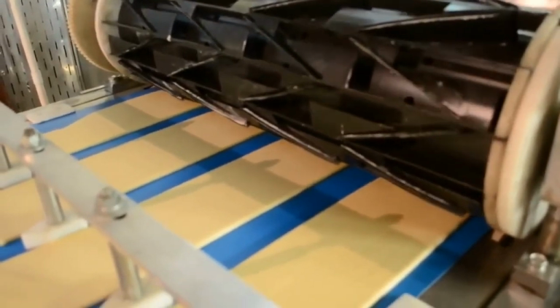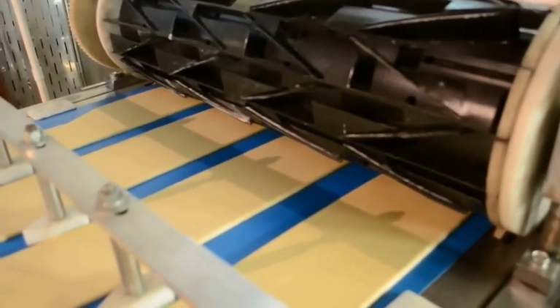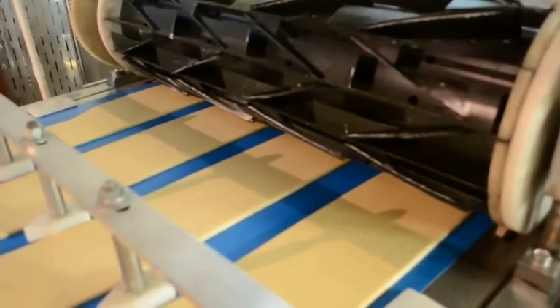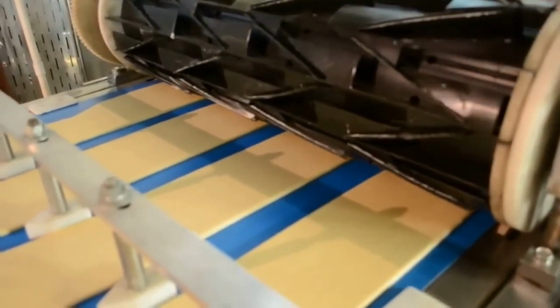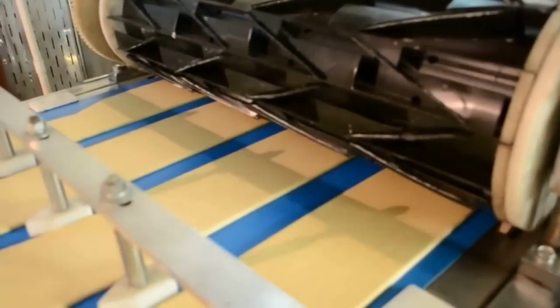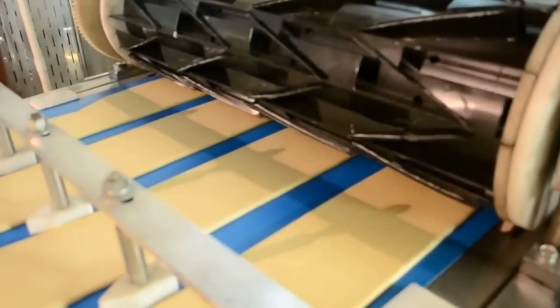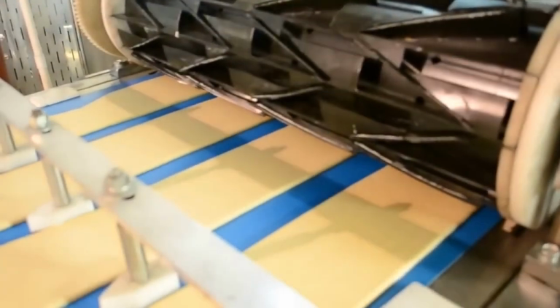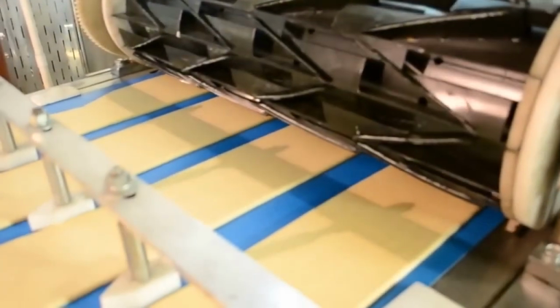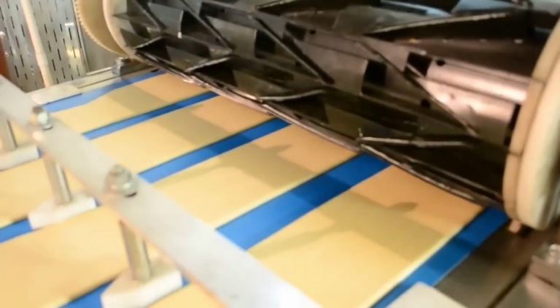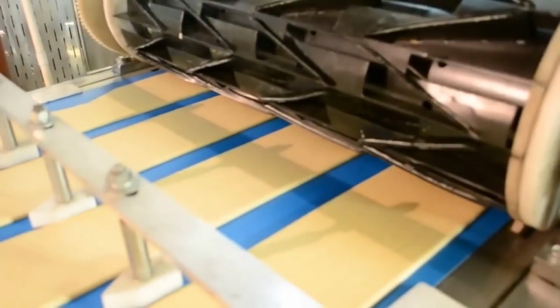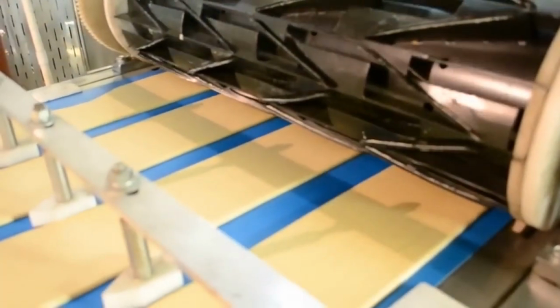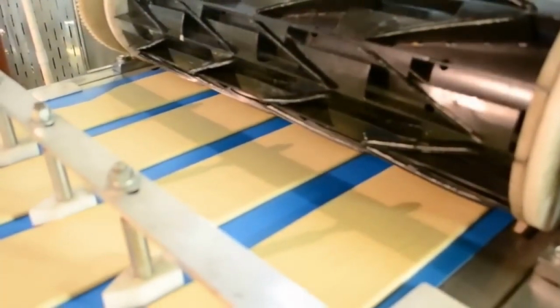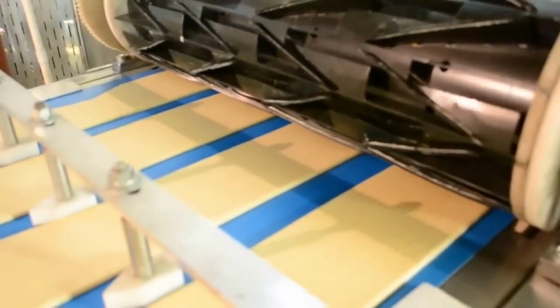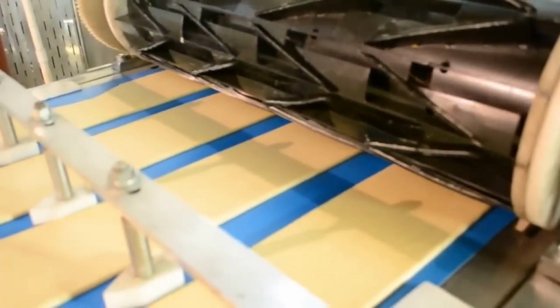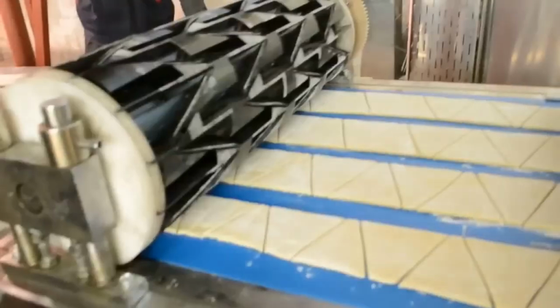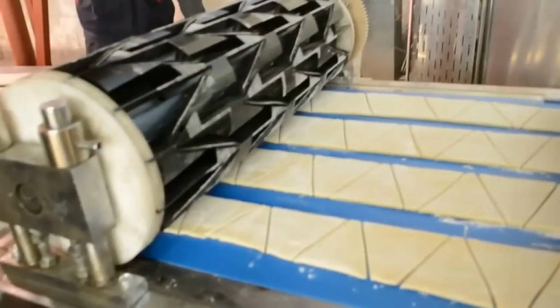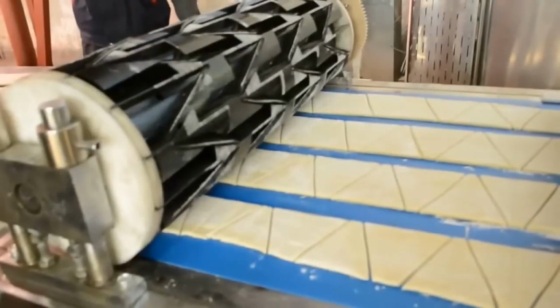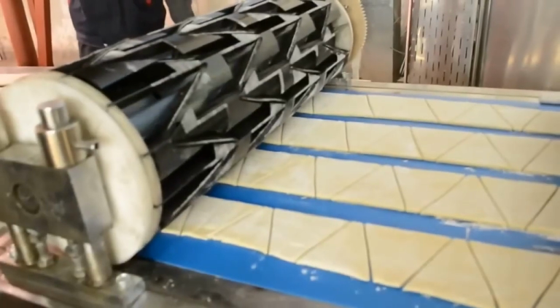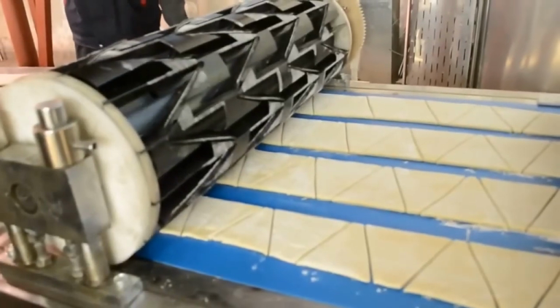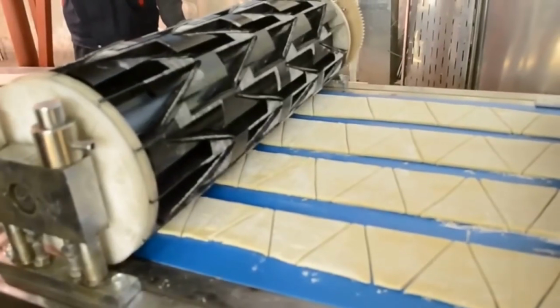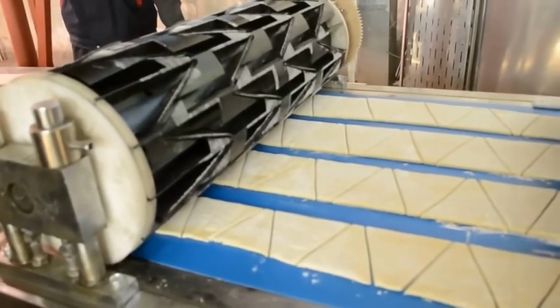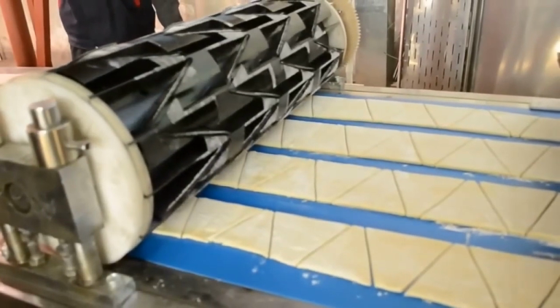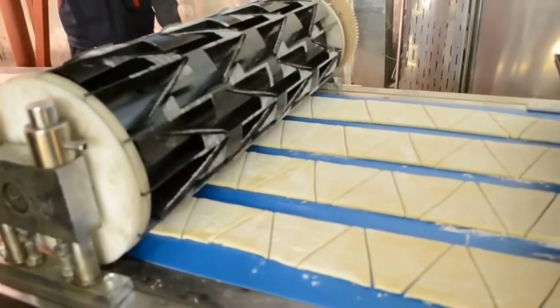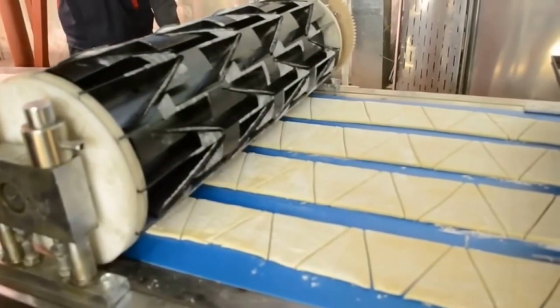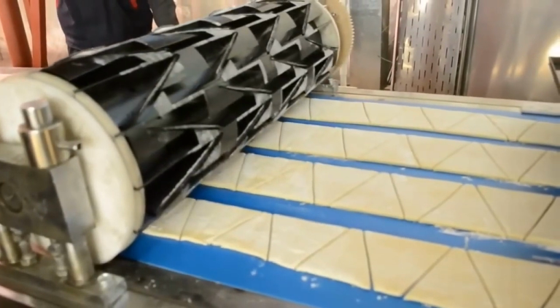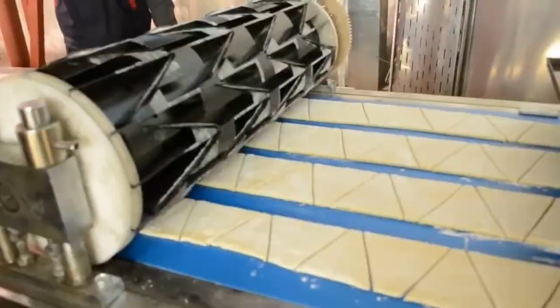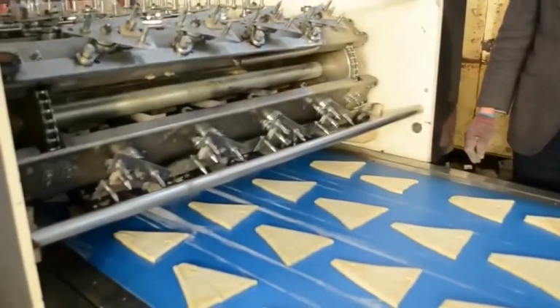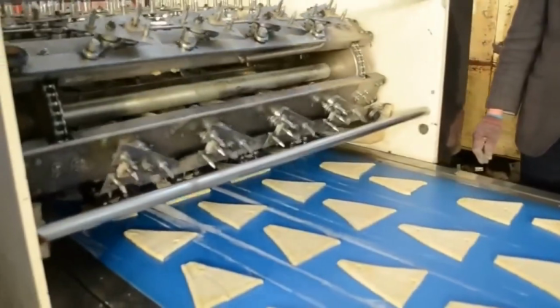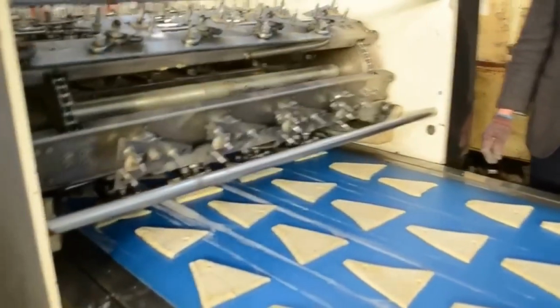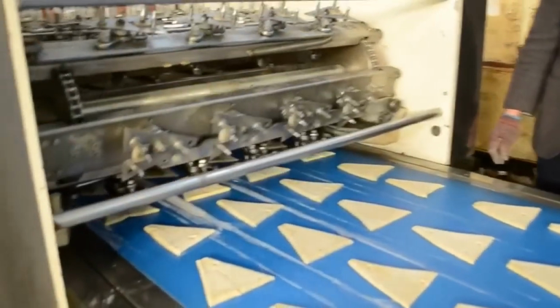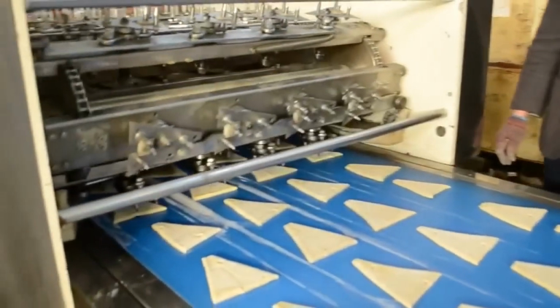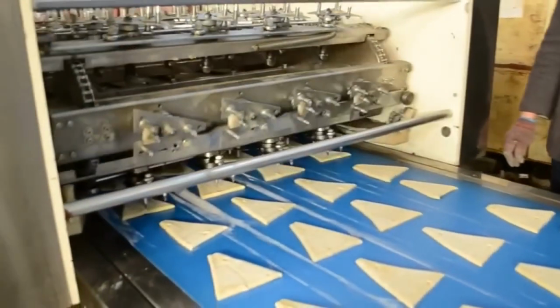Automatic croissant production line will amaze you as it can create complete croissants starting with just flour.